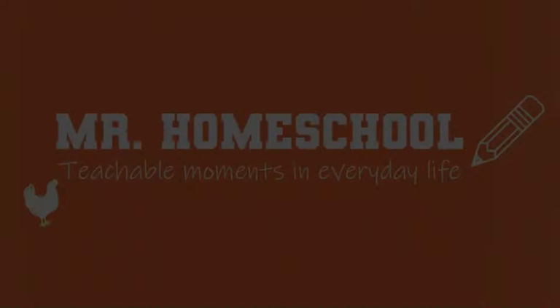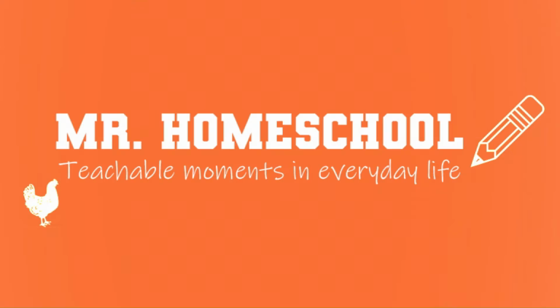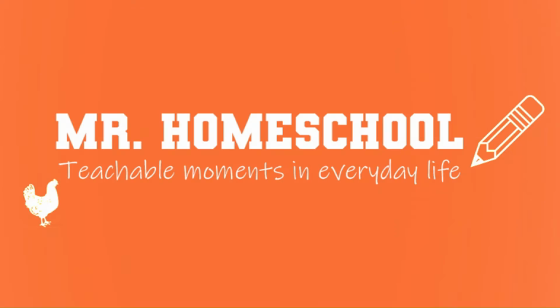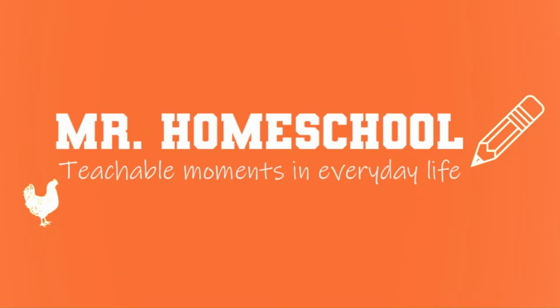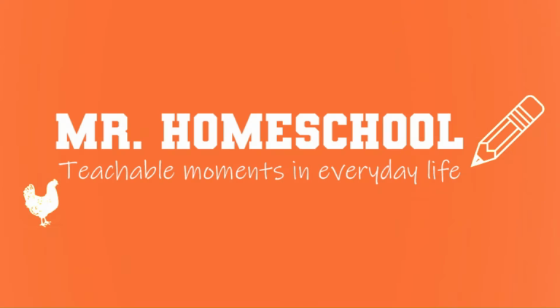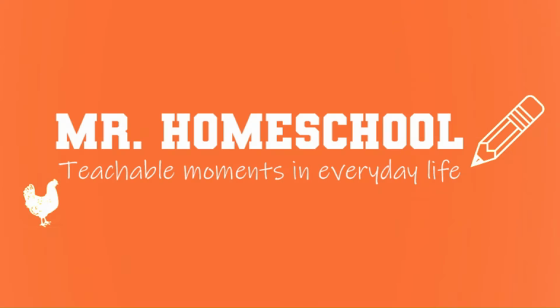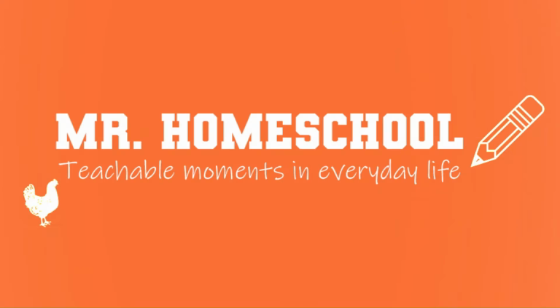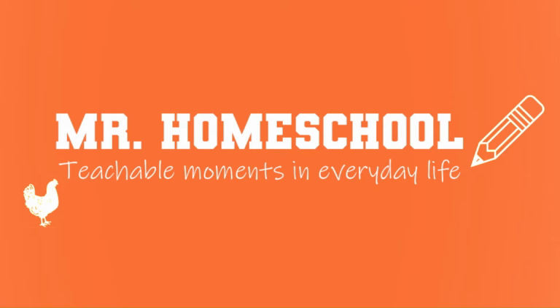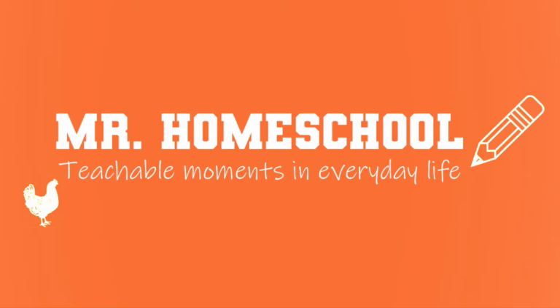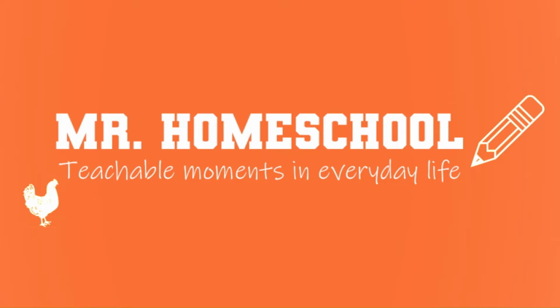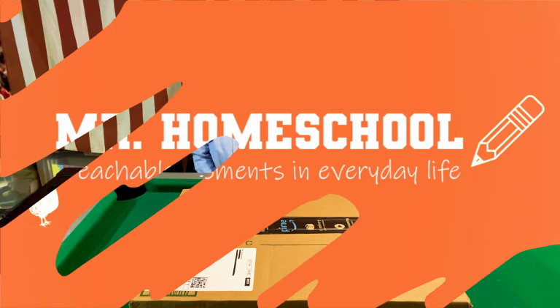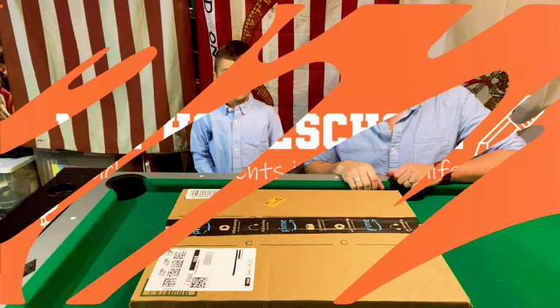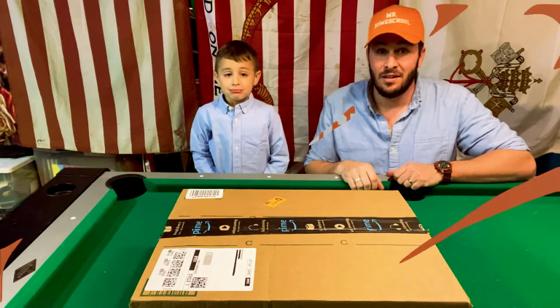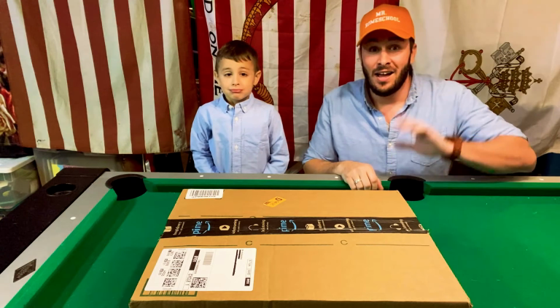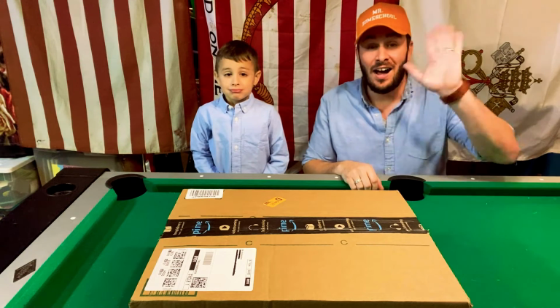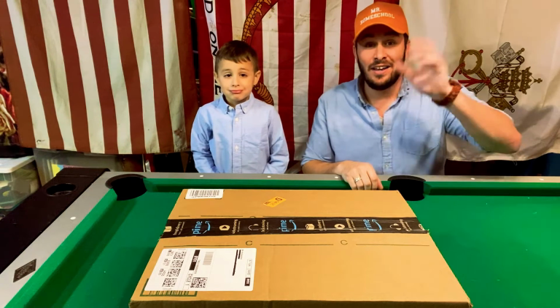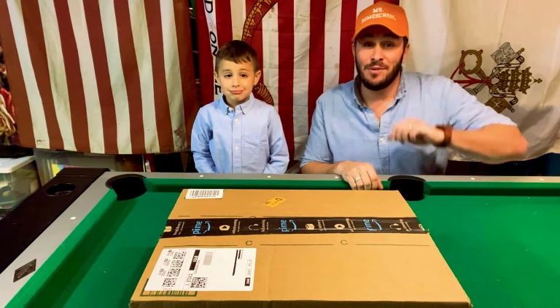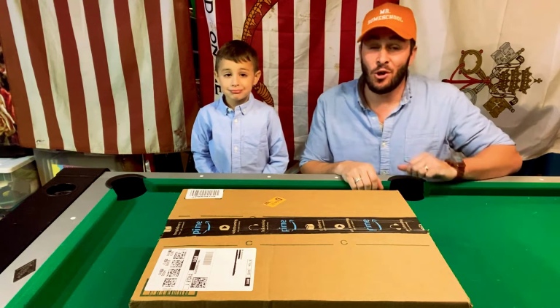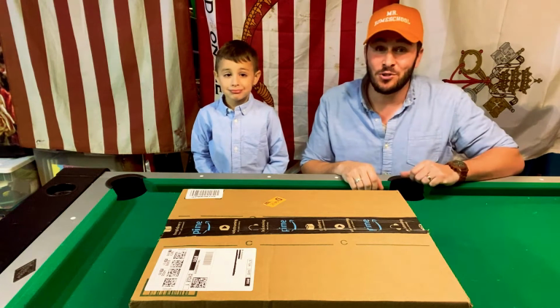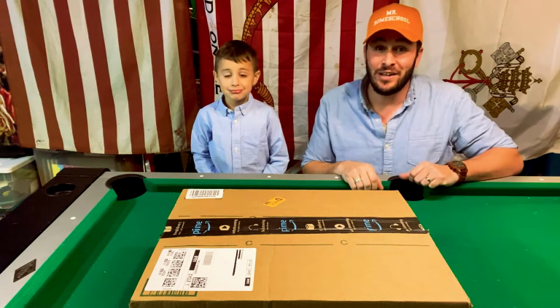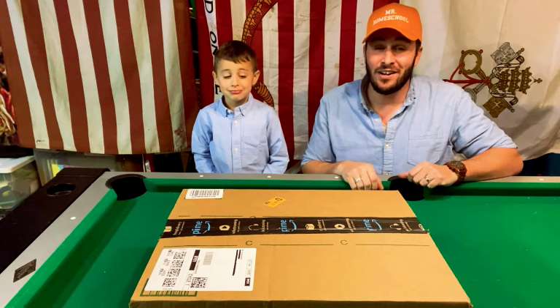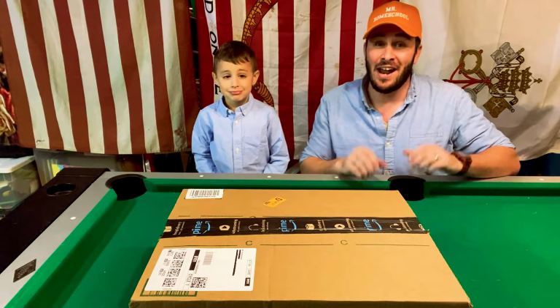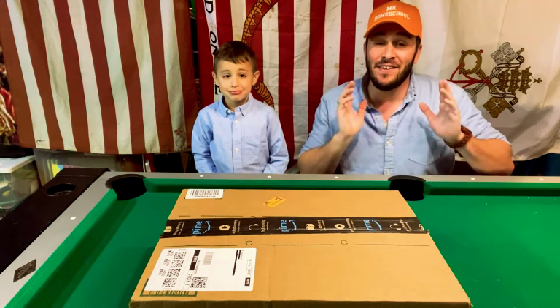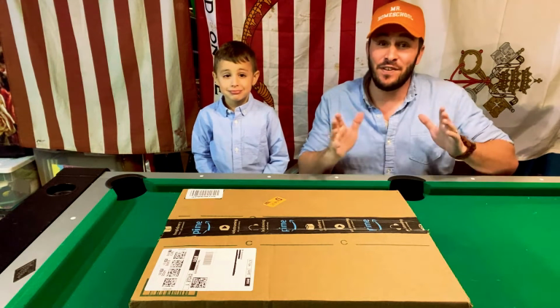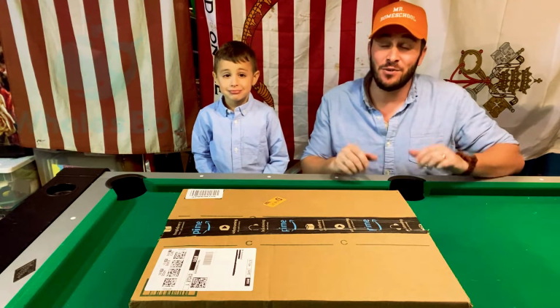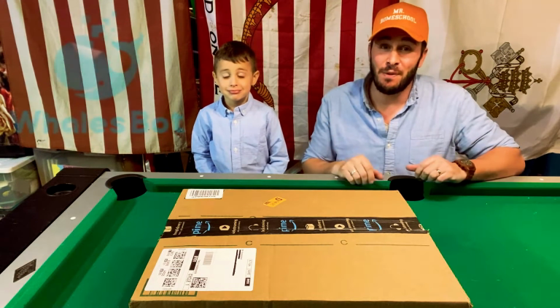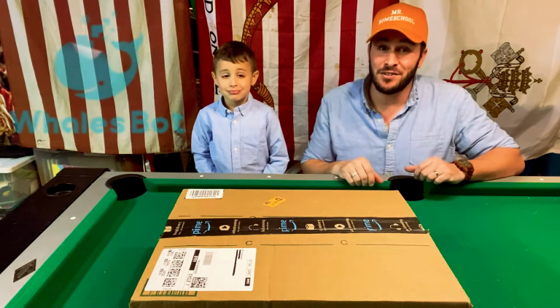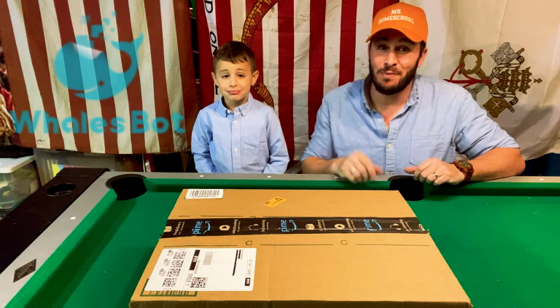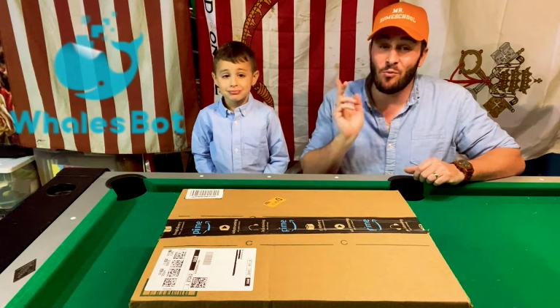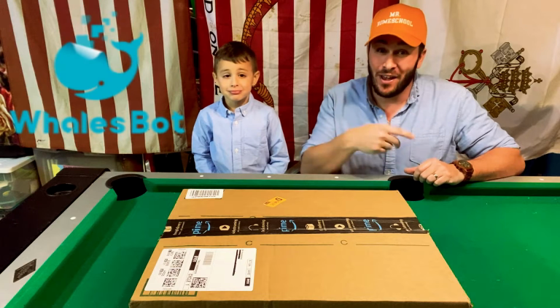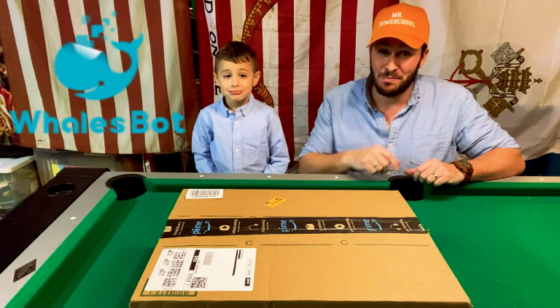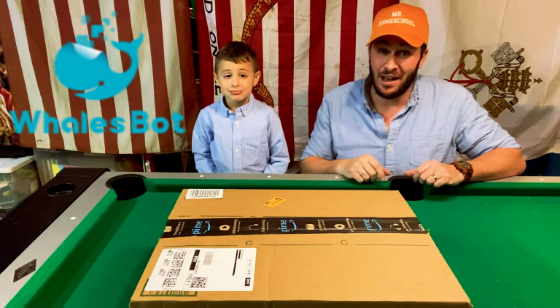Mr. Homeschool here, and this video is sponsored by Whalesbot.